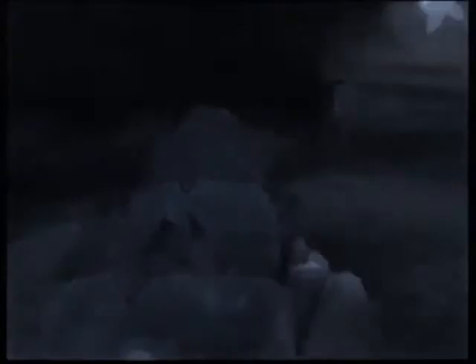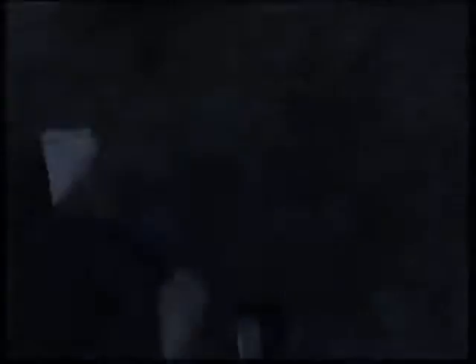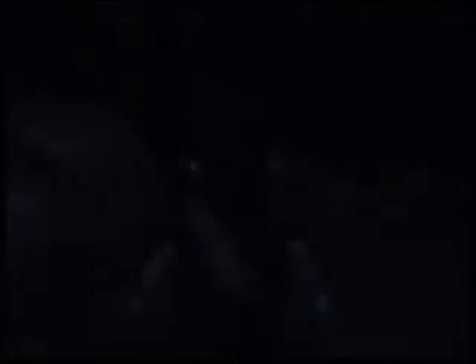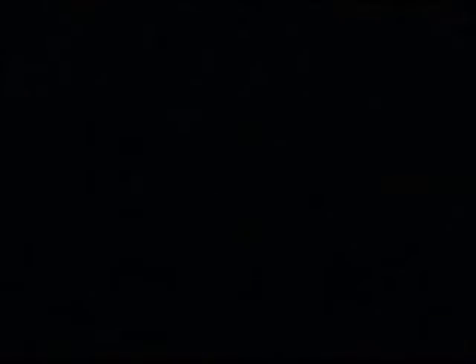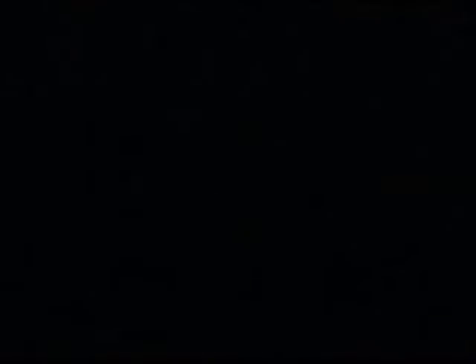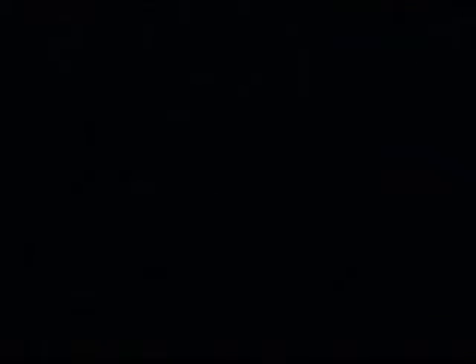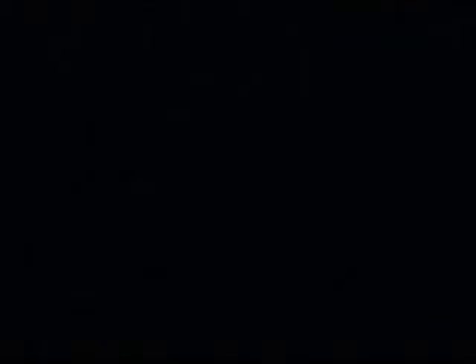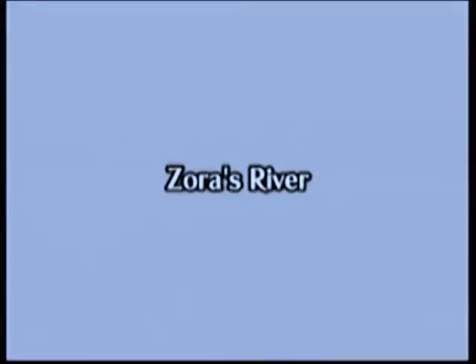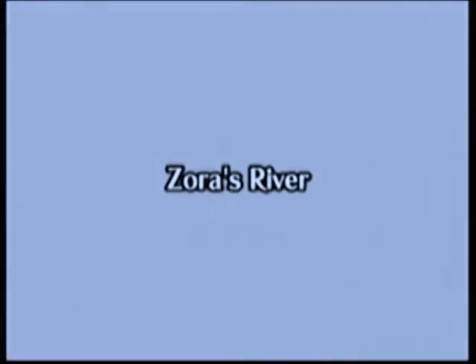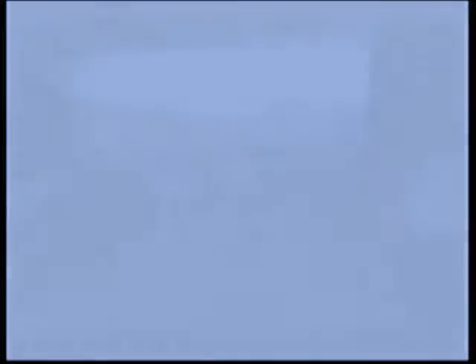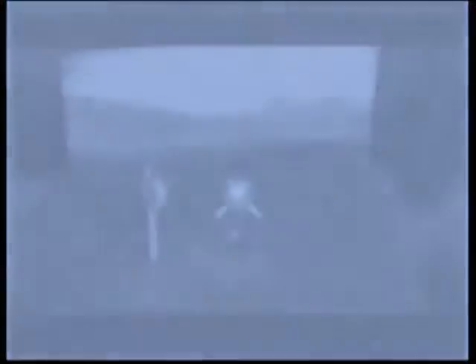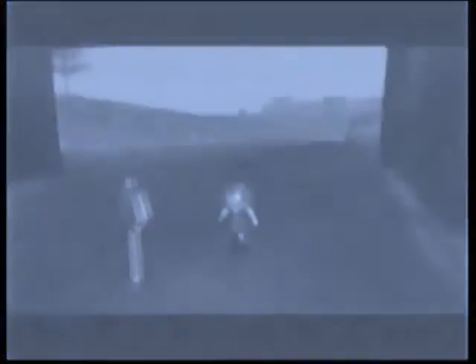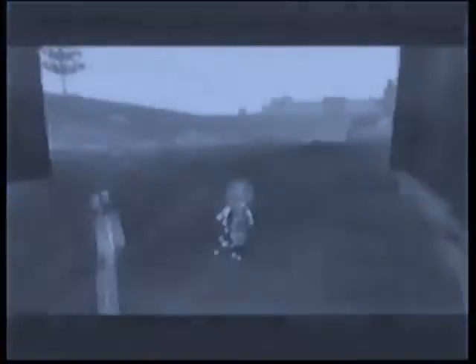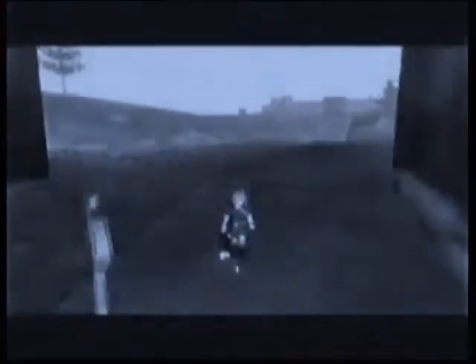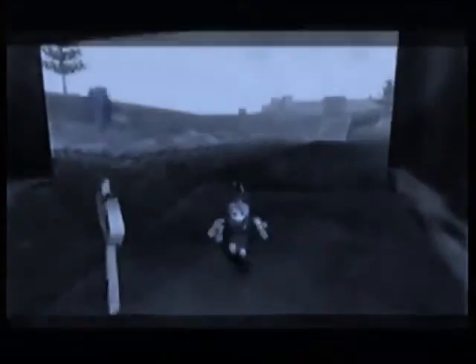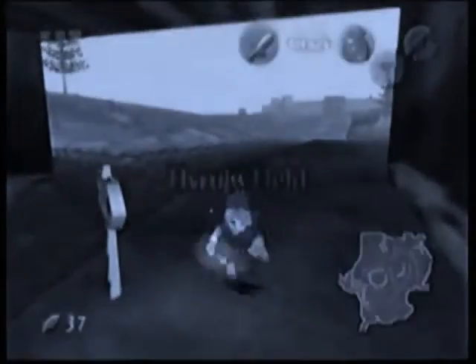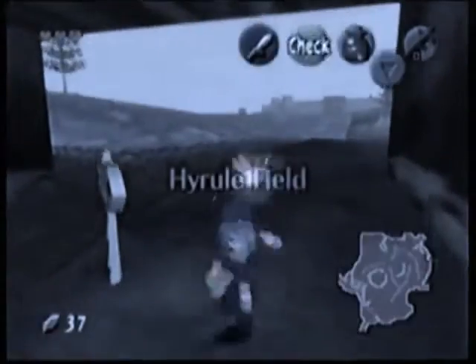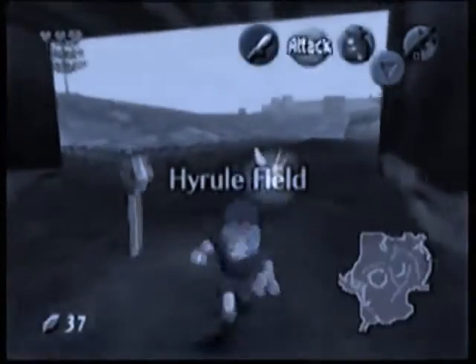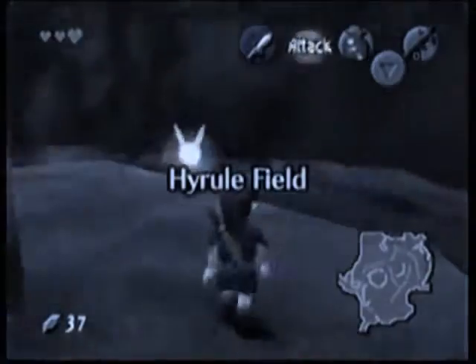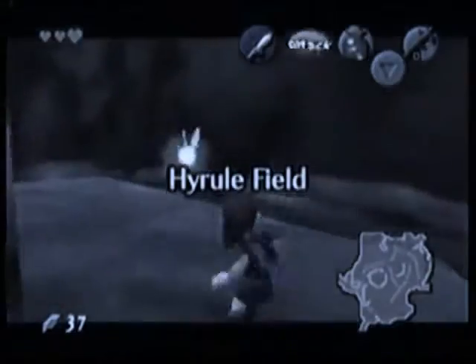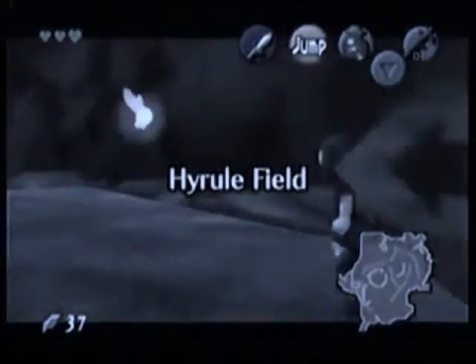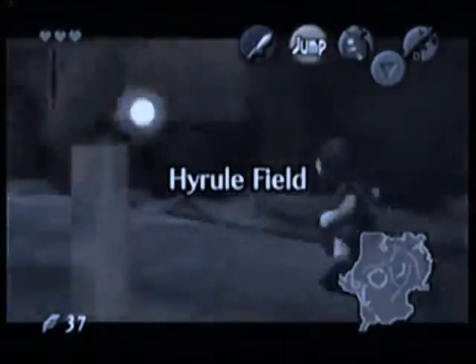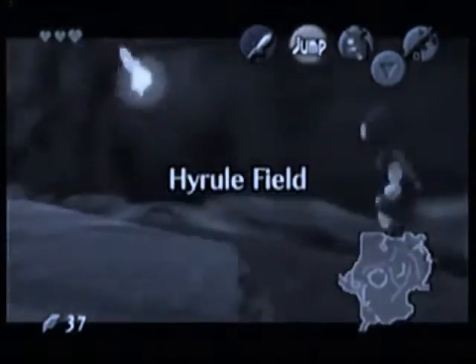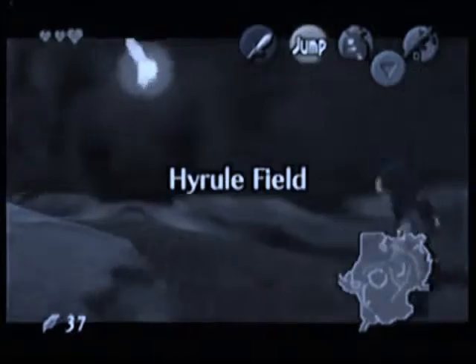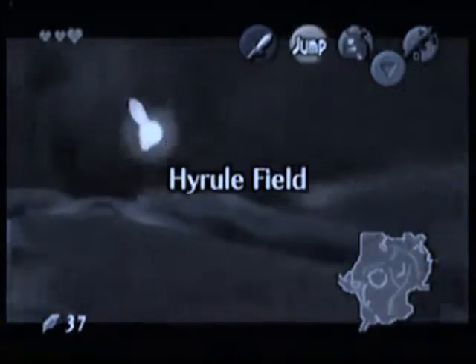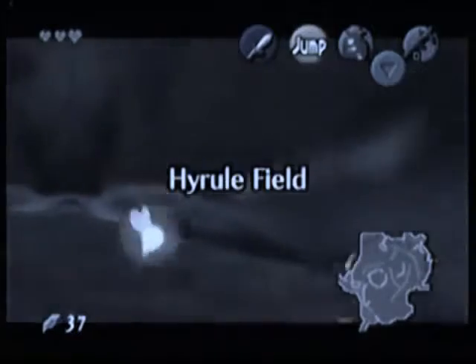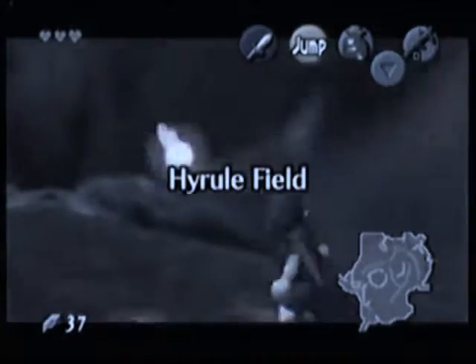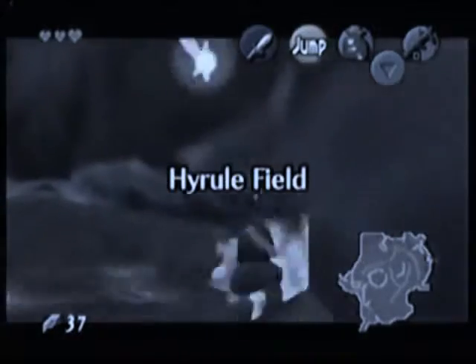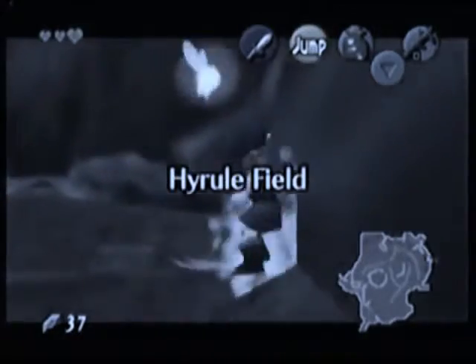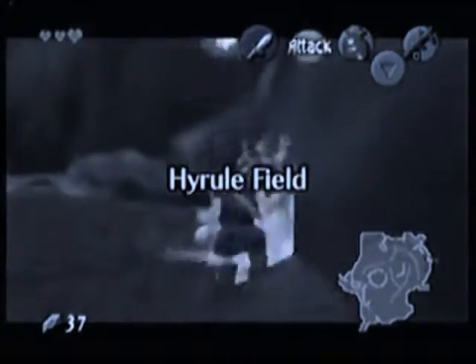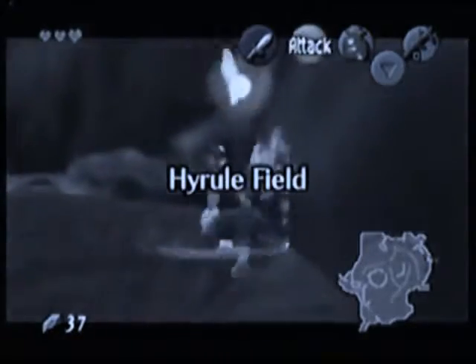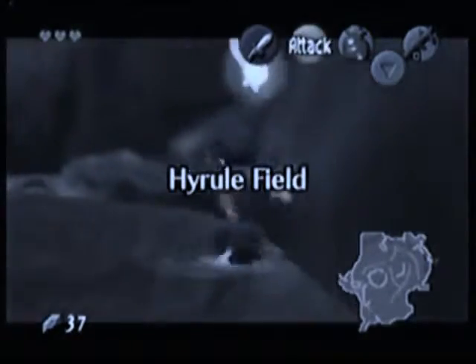One more time, just to see how it looks in real time: run back to the patch, three side hops, roll, jump attack.